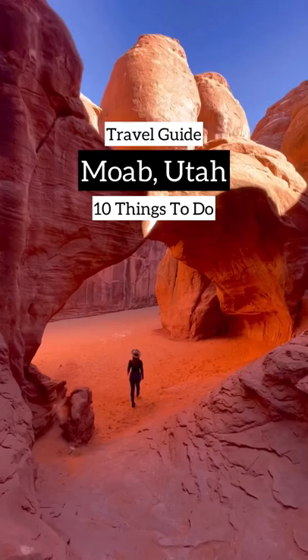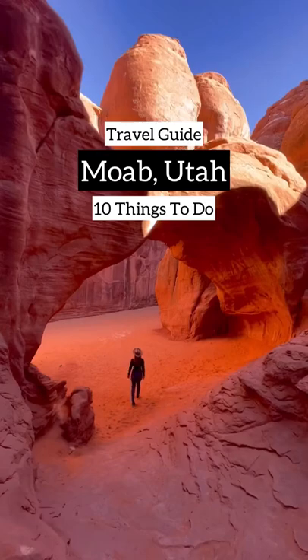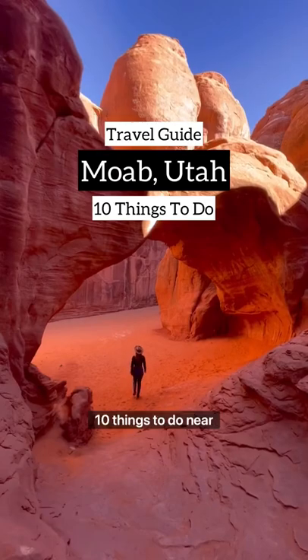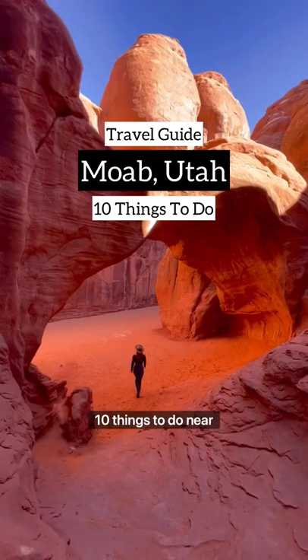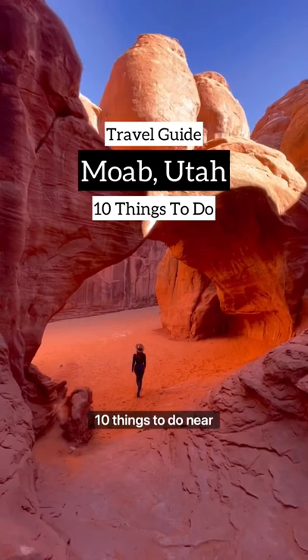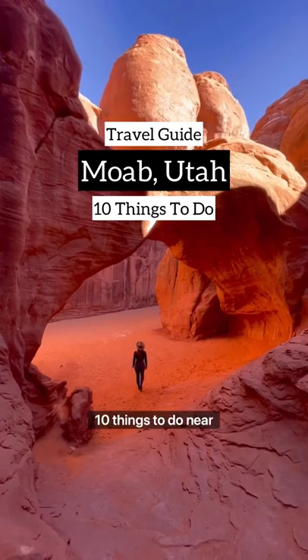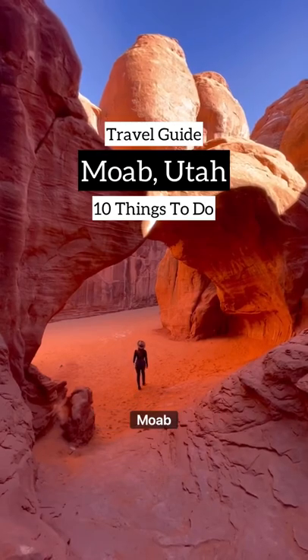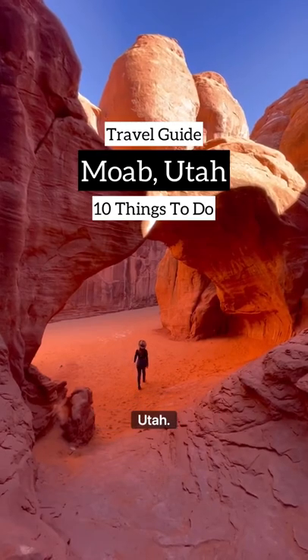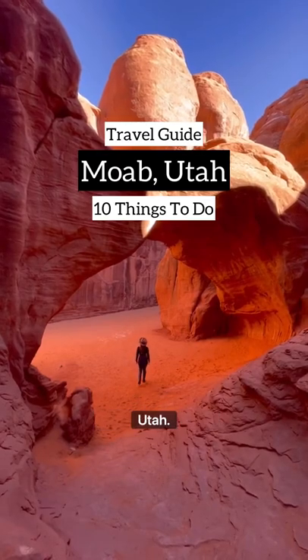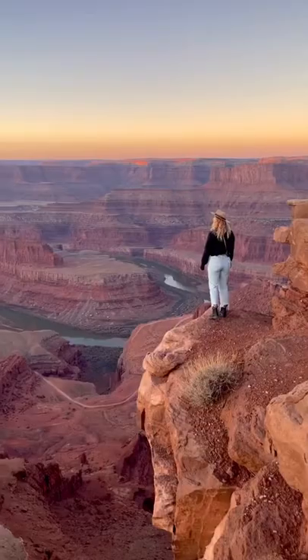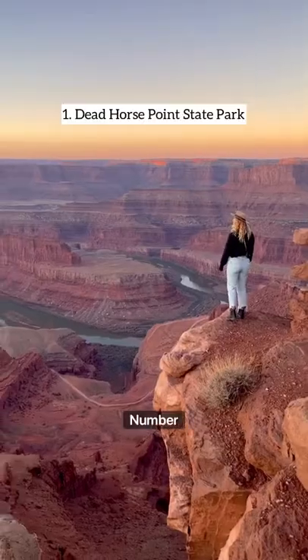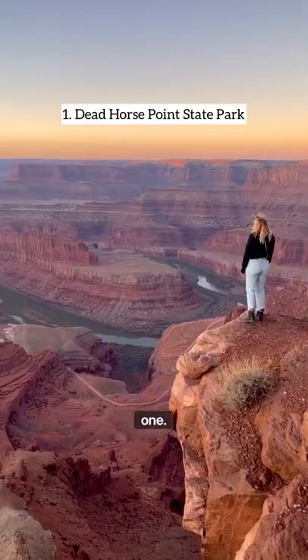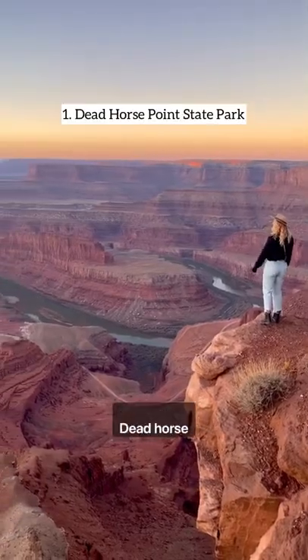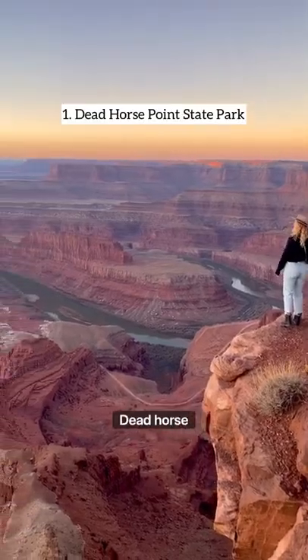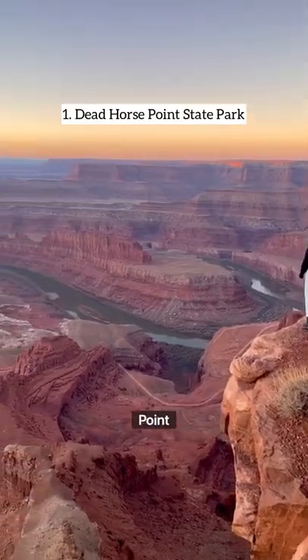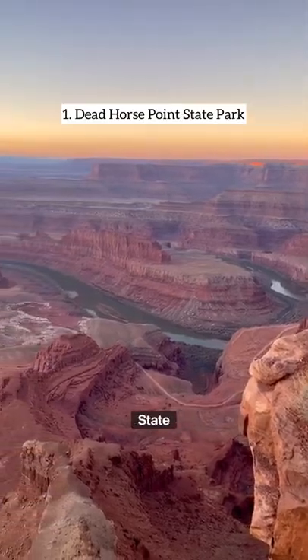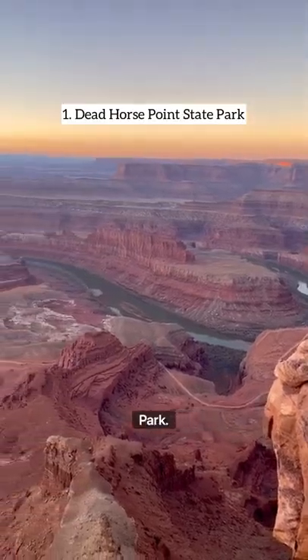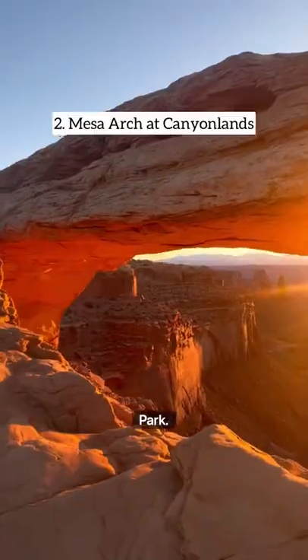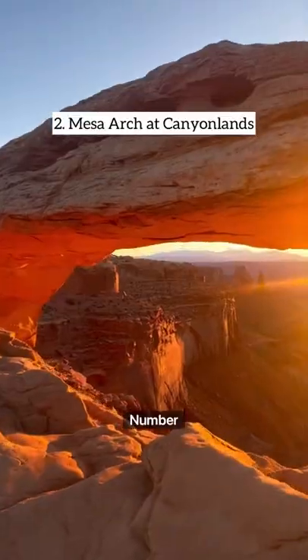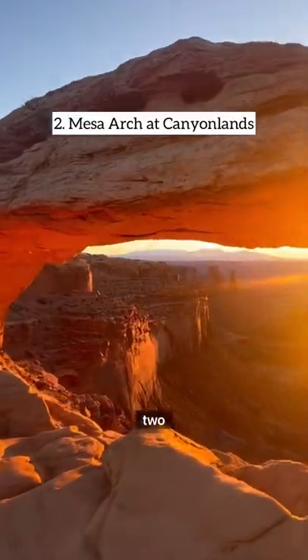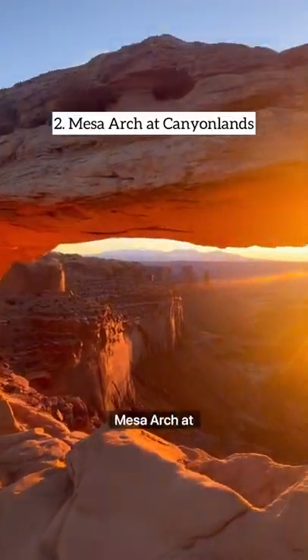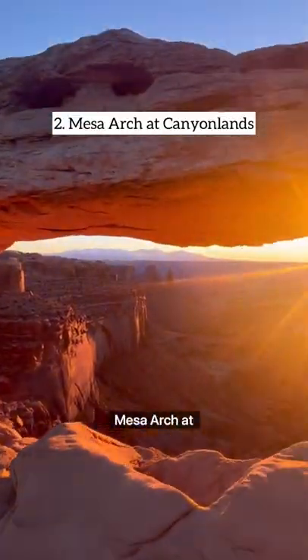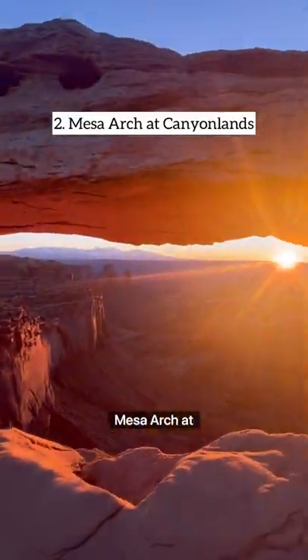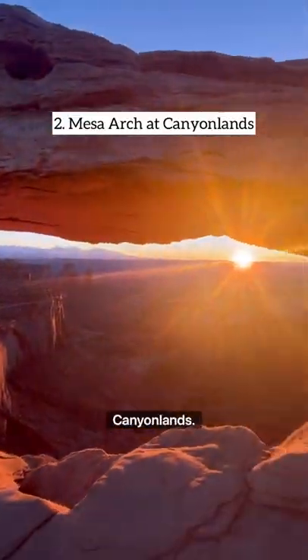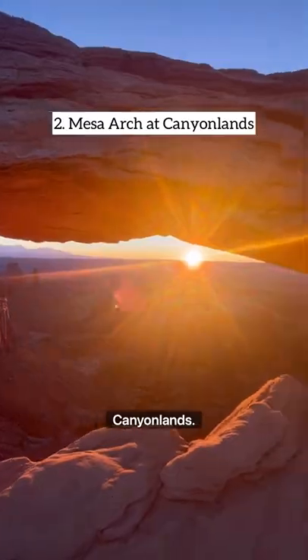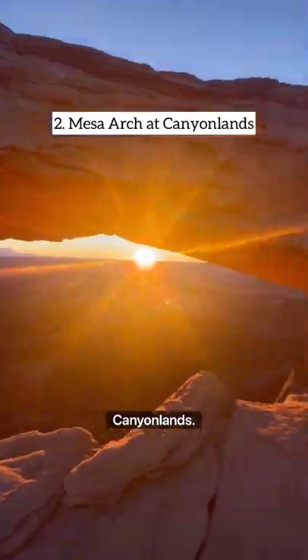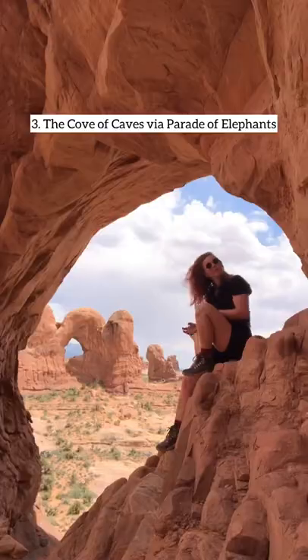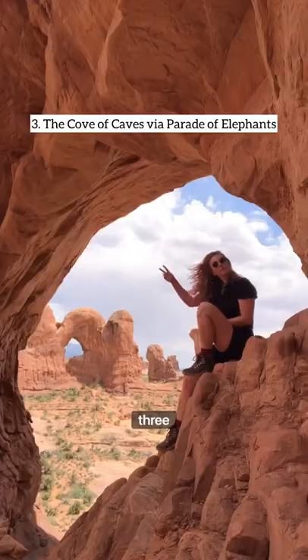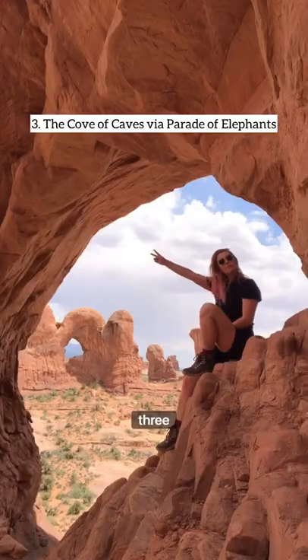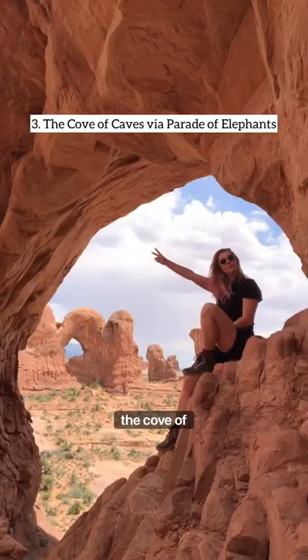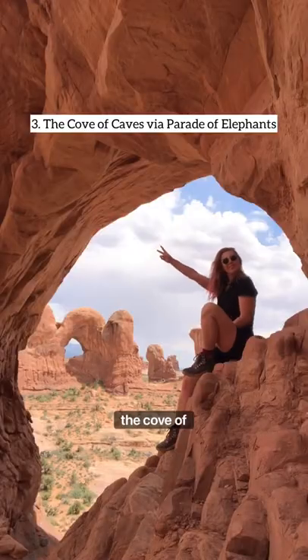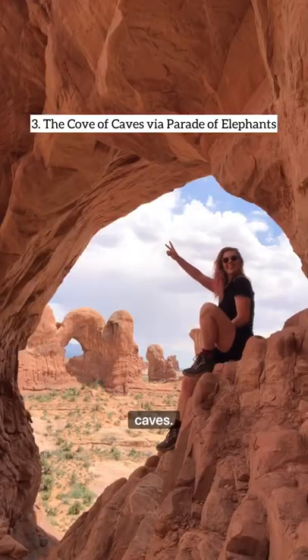10 things to do near Moab, Utah. Number one, Dead Horse Point State Park. Number two, Mesa Arch at Canyonlands. Number three, the Cove of Caves.